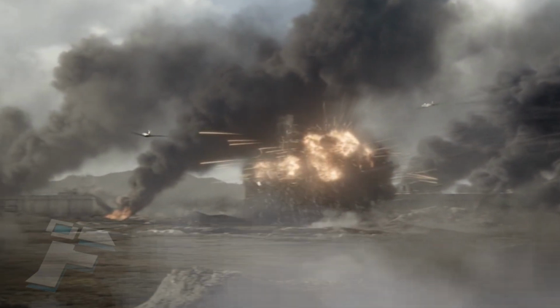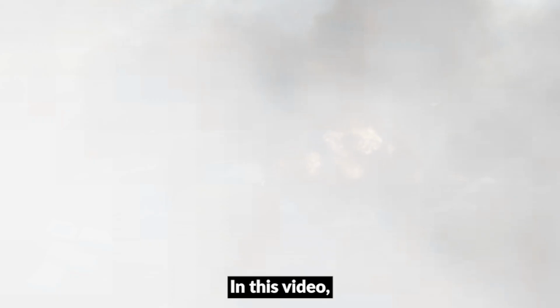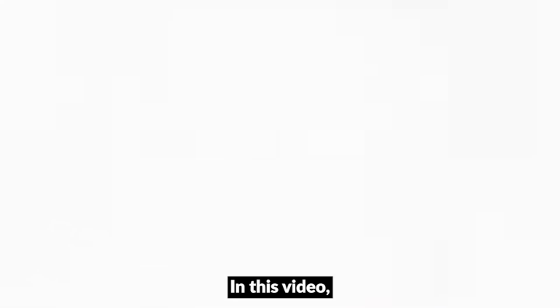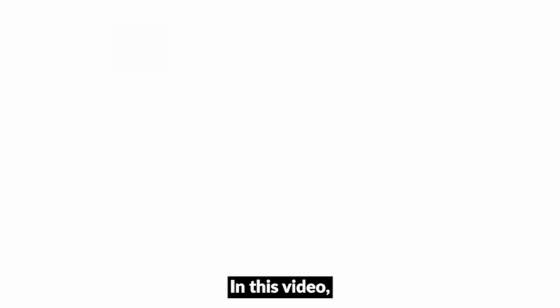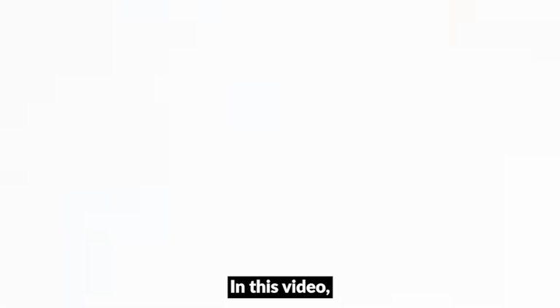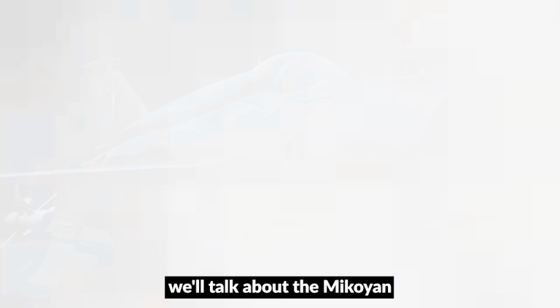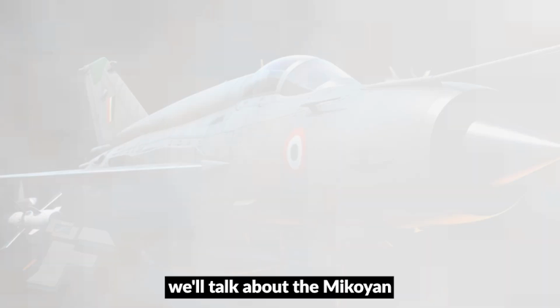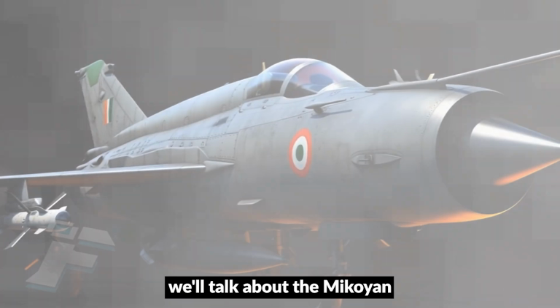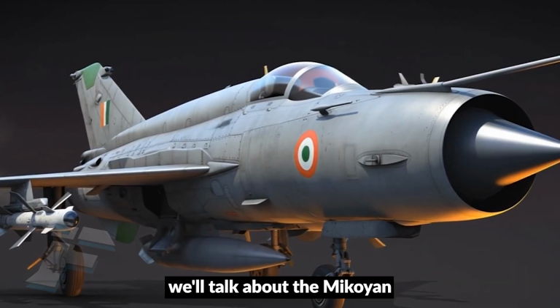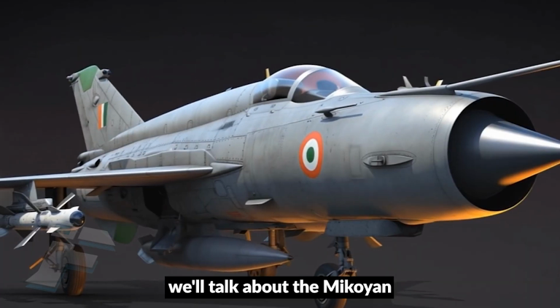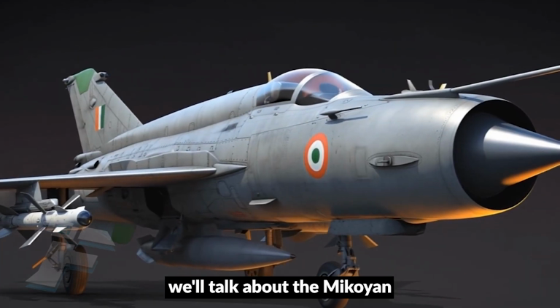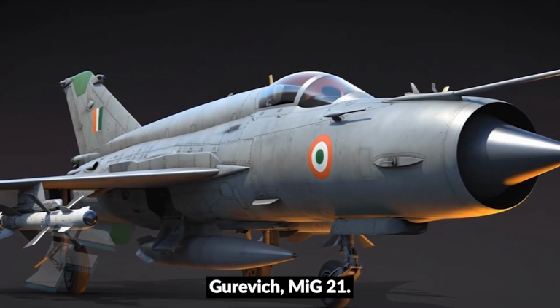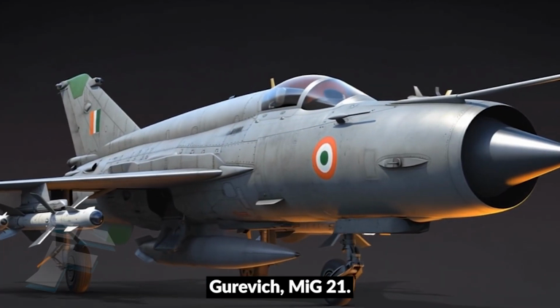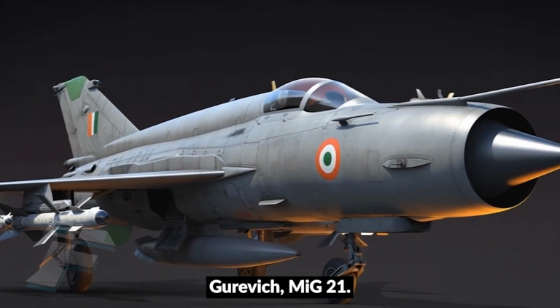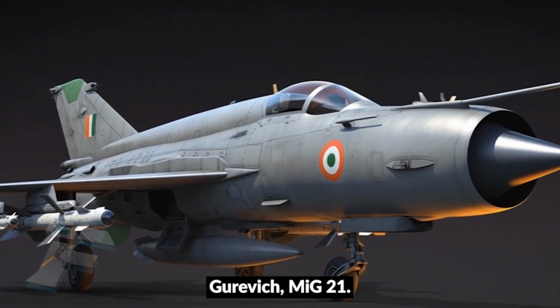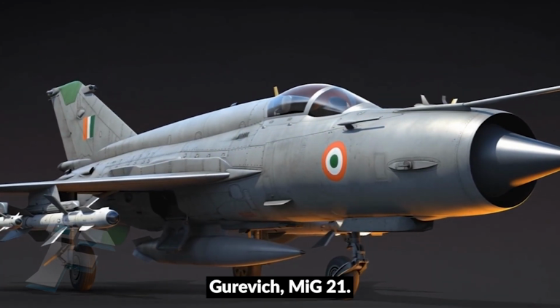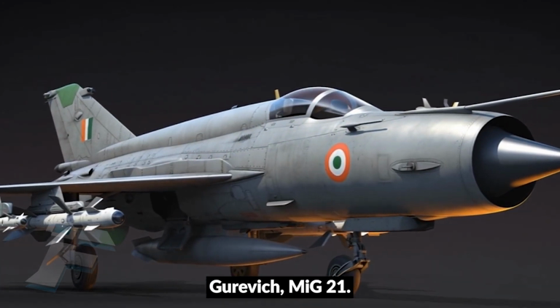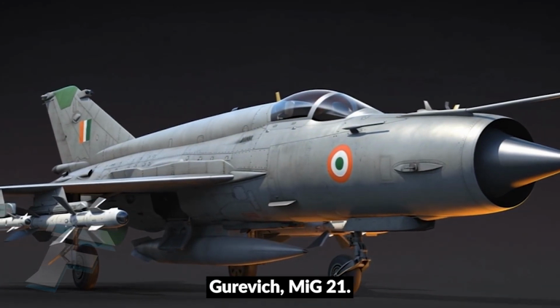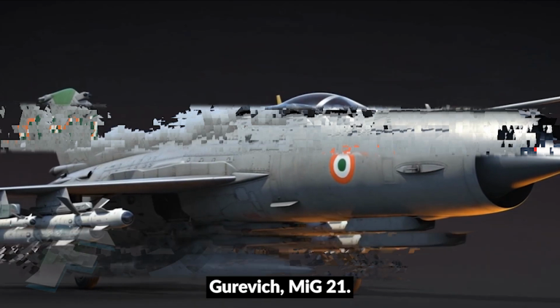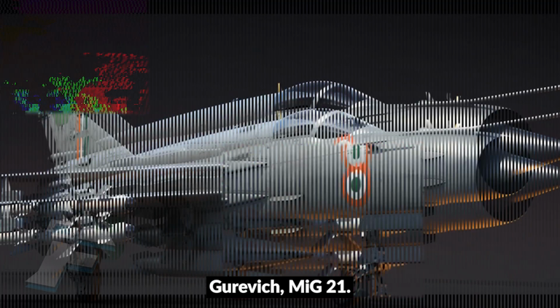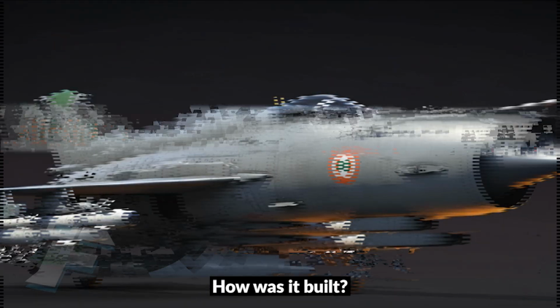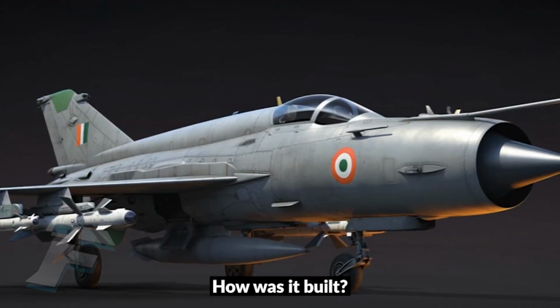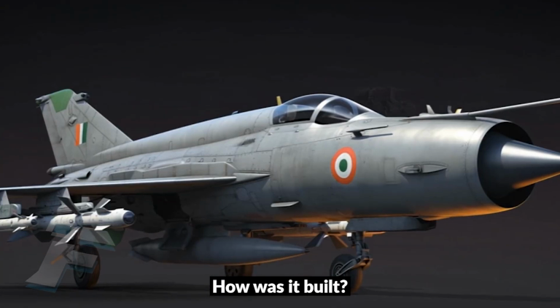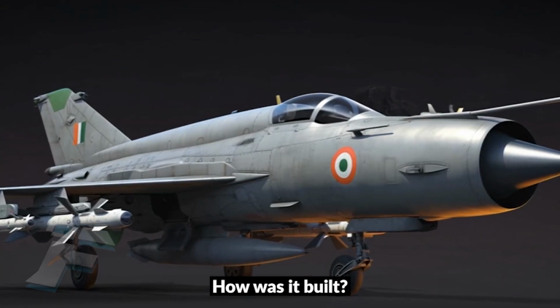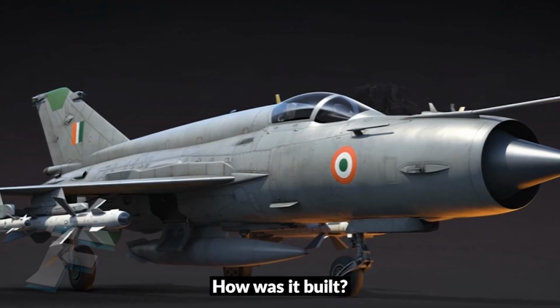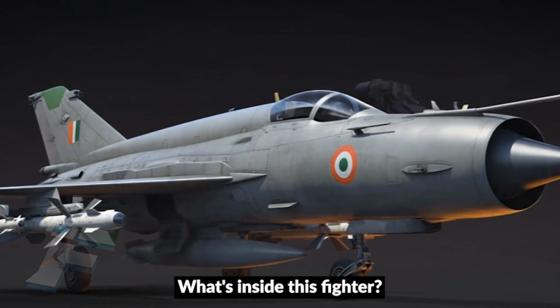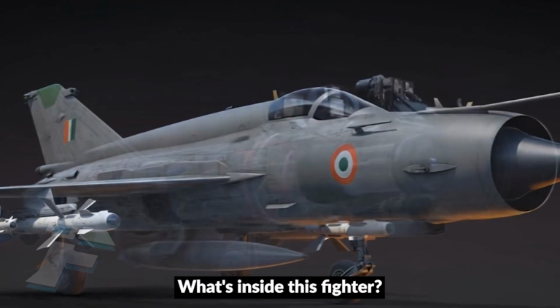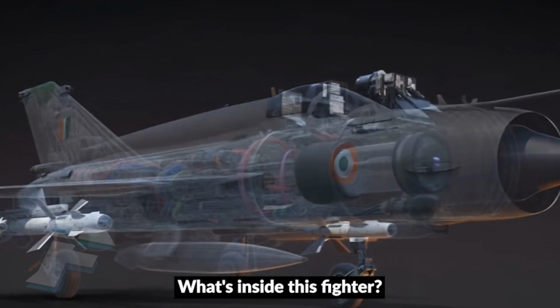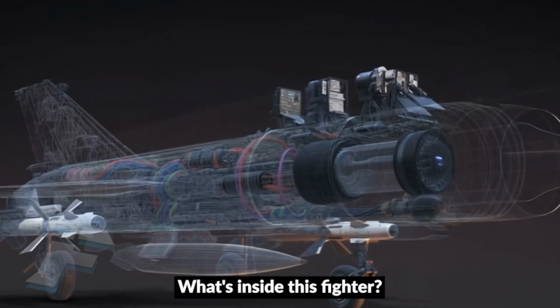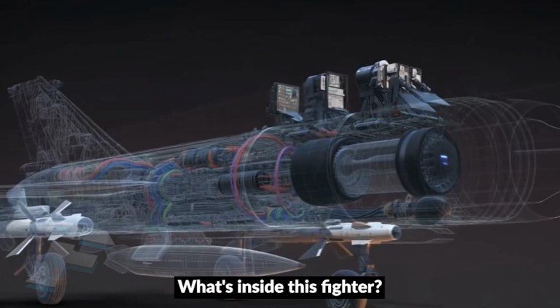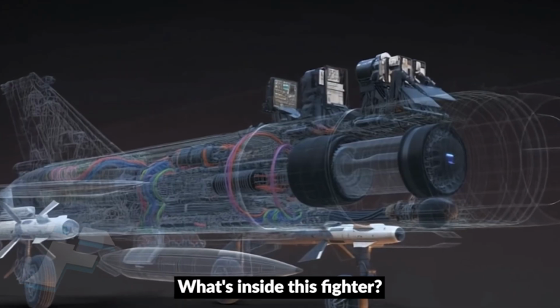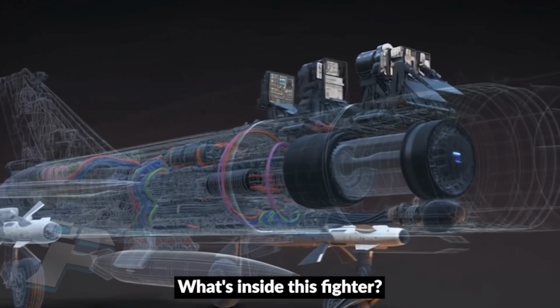In this video, we'll talk about the Mikoyan-Gurevich MiG-21: how is it built, and what's inside this fighter?